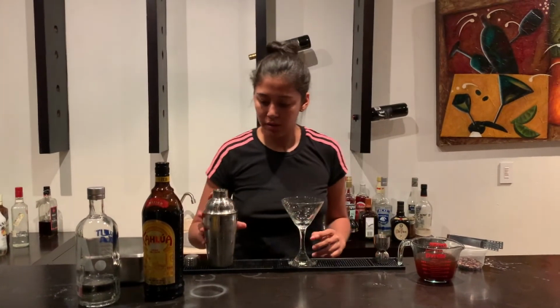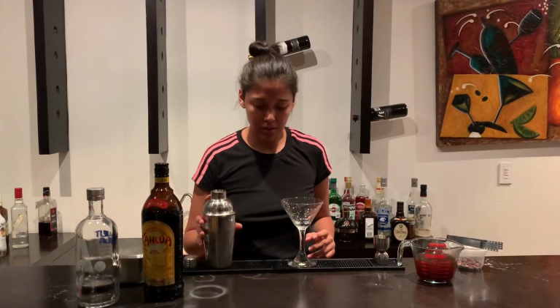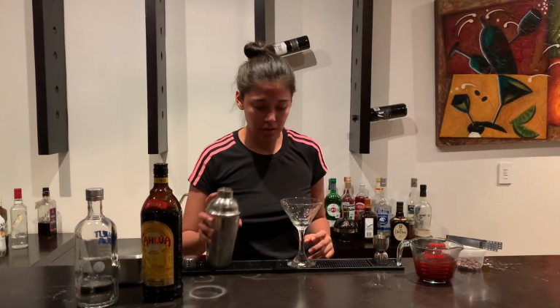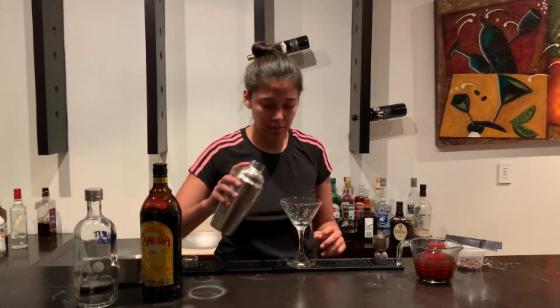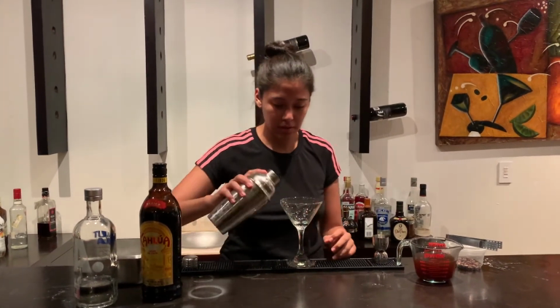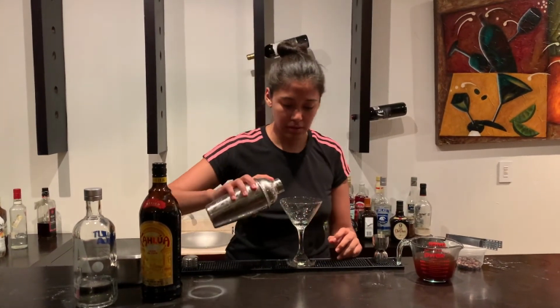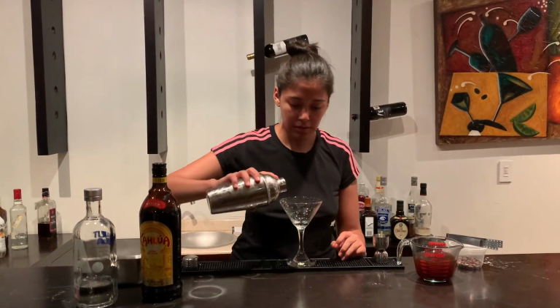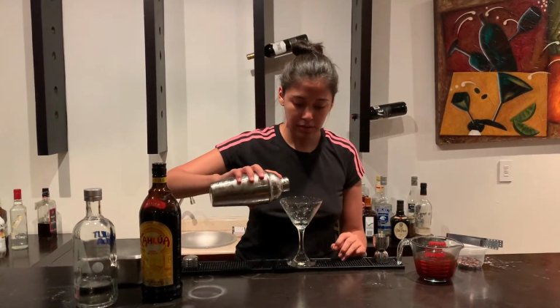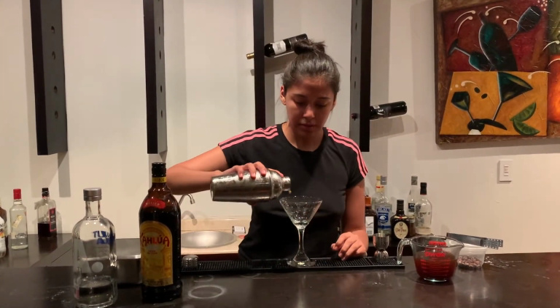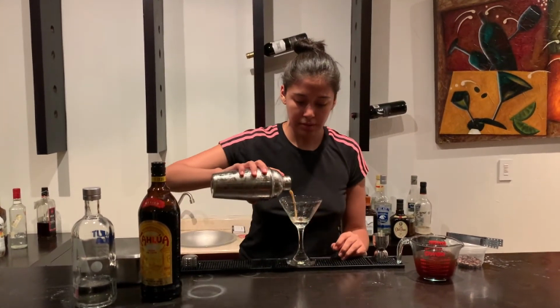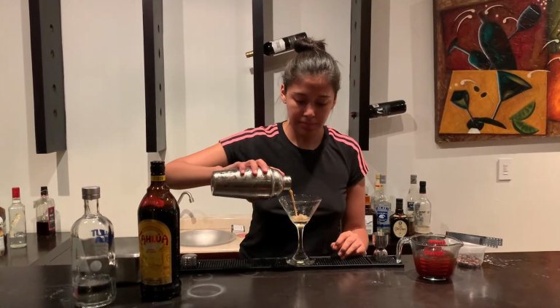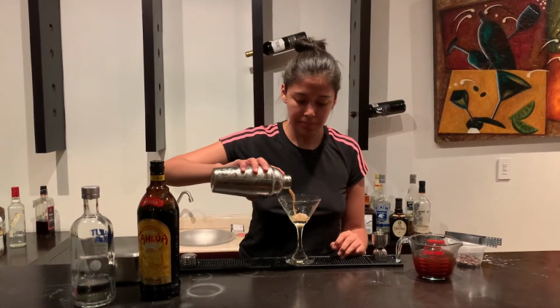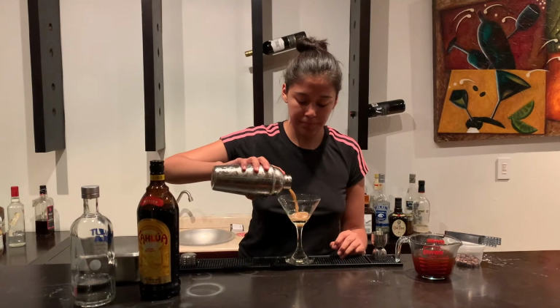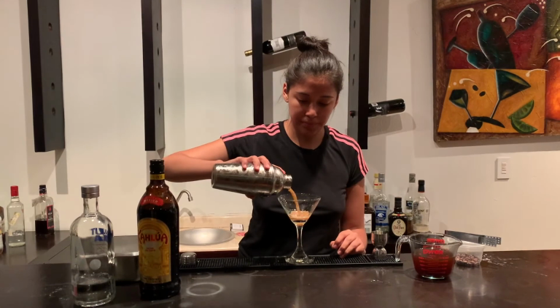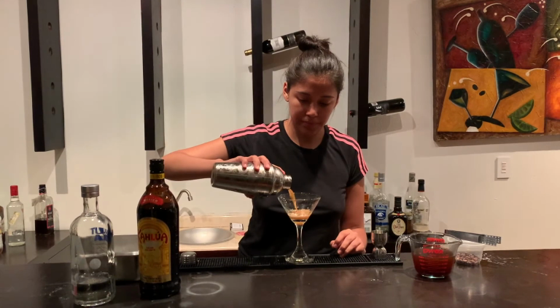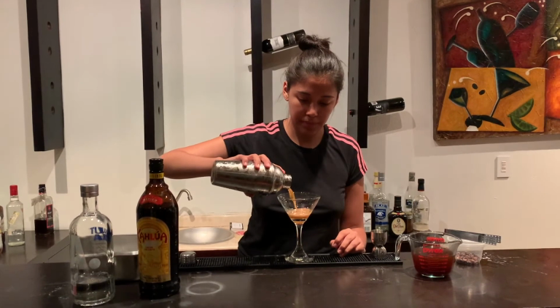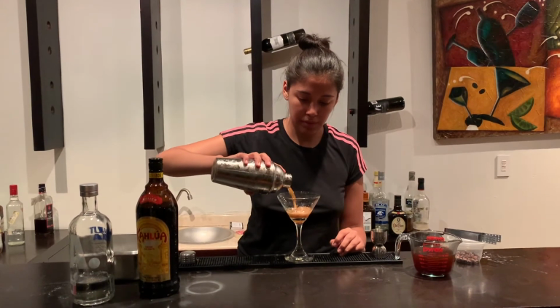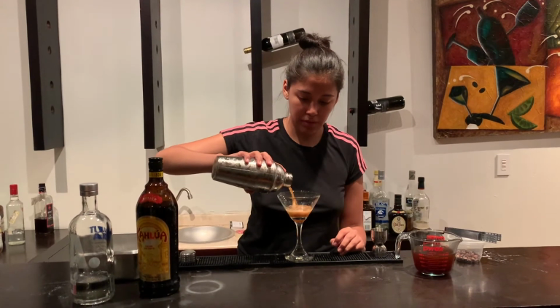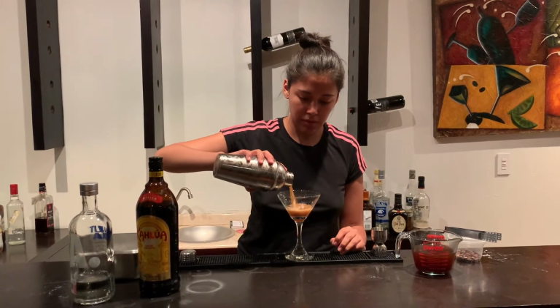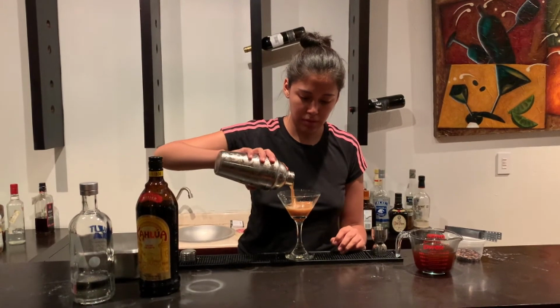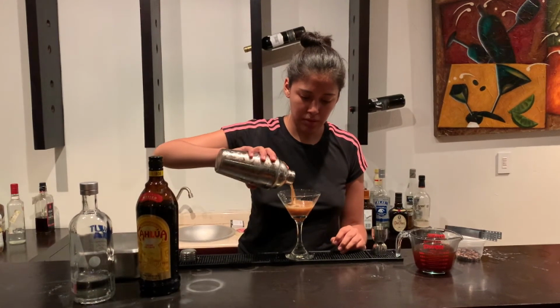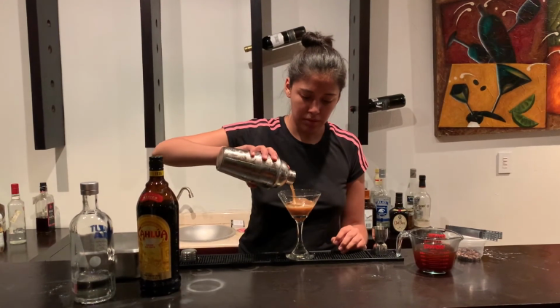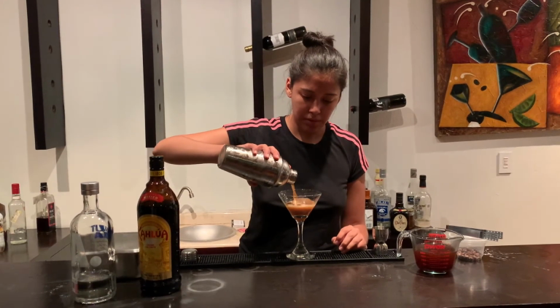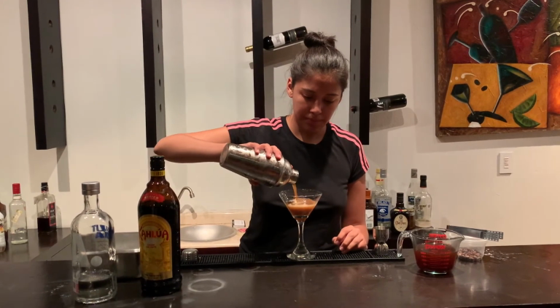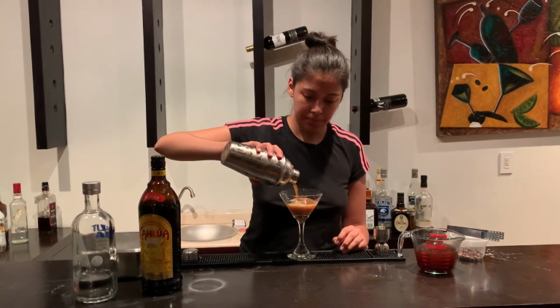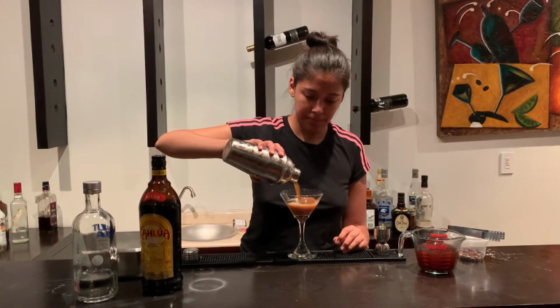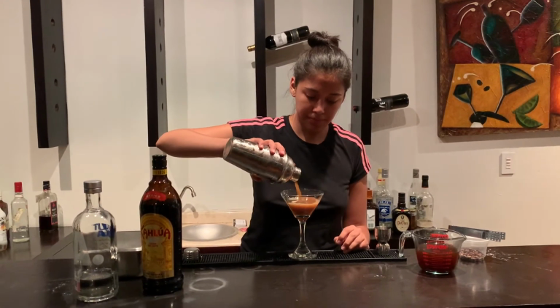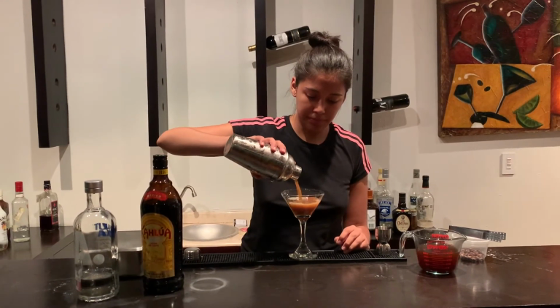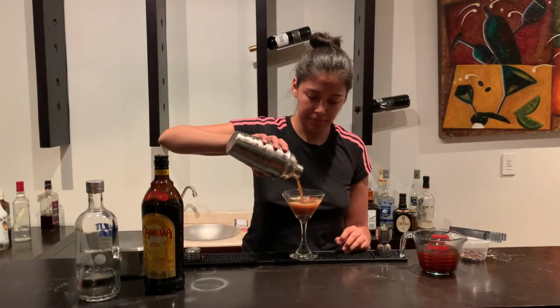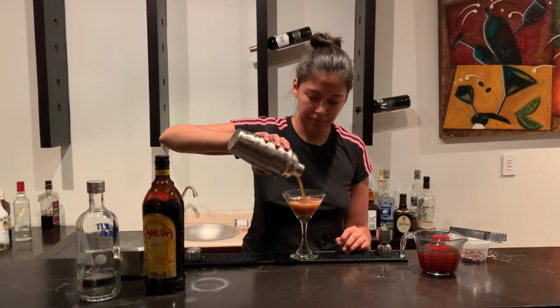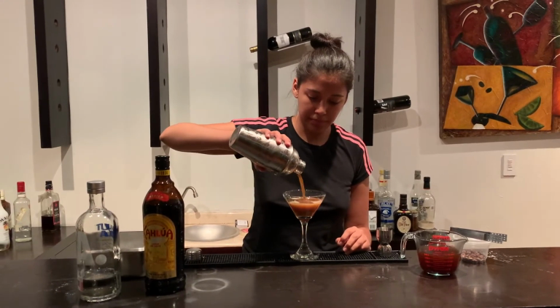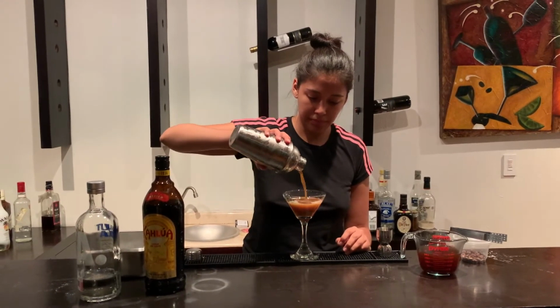Now we're going to strain our coffee martini mixture into a martini glass.